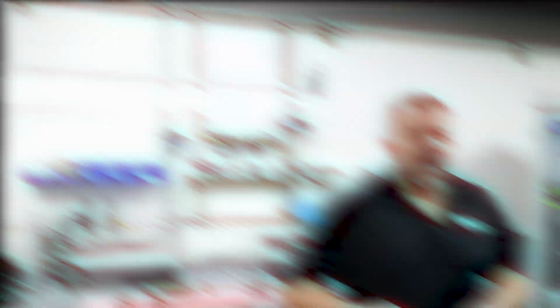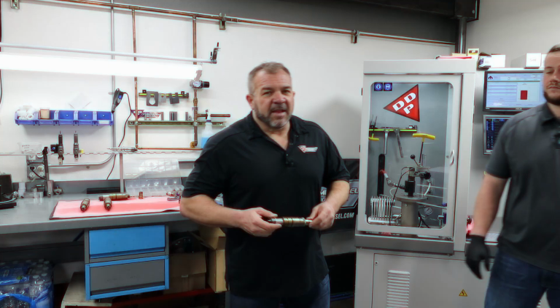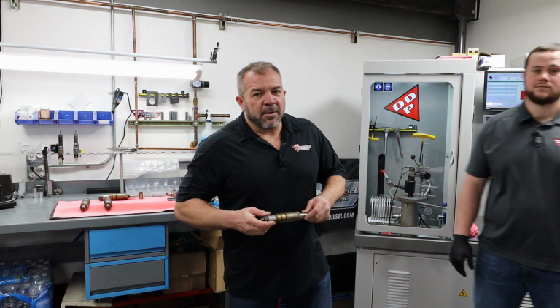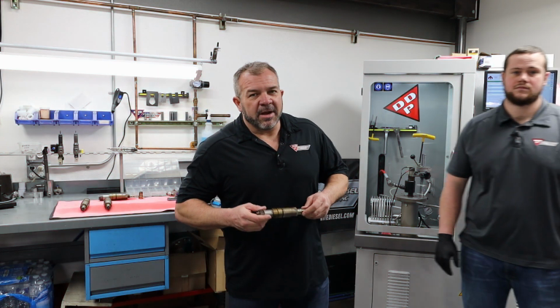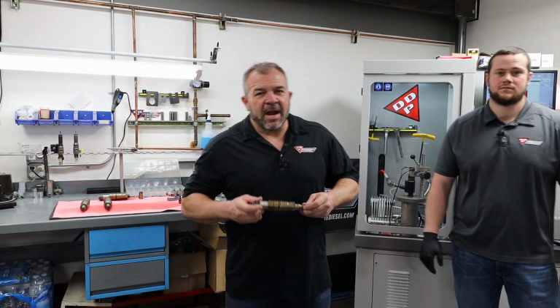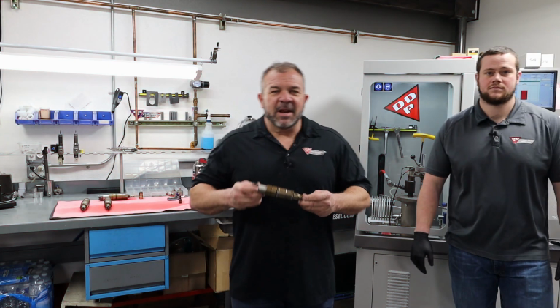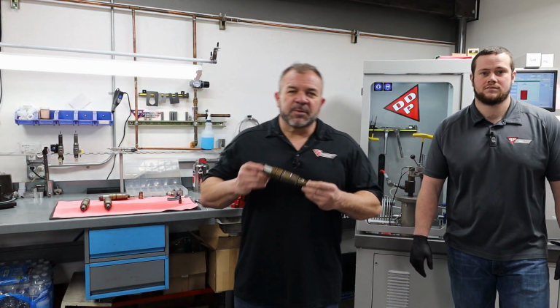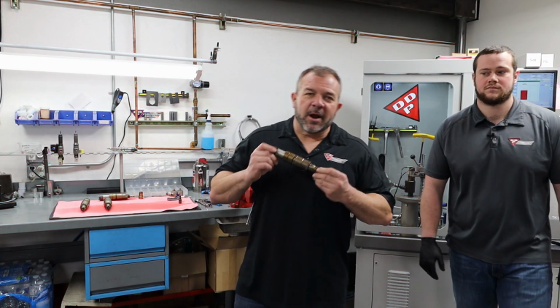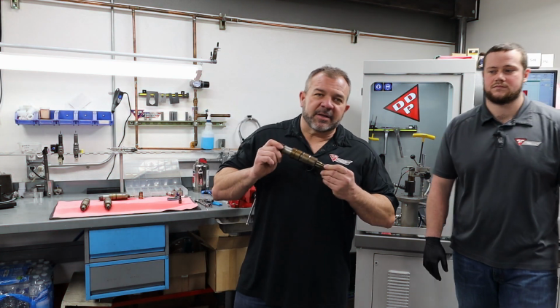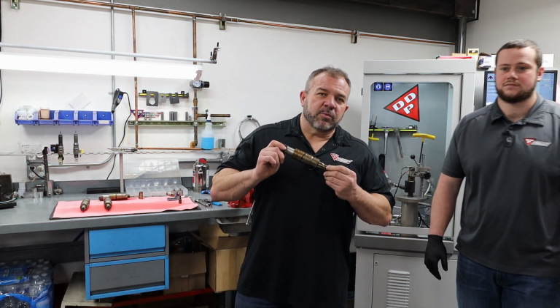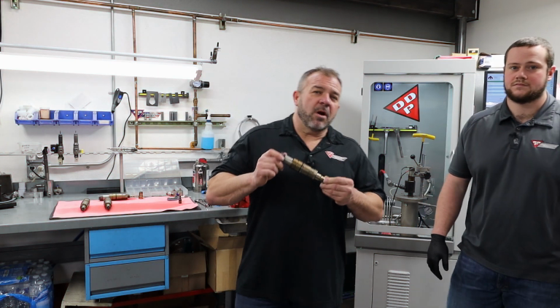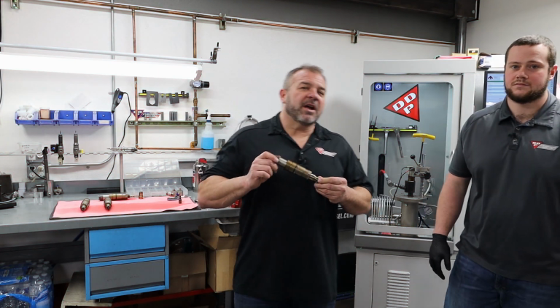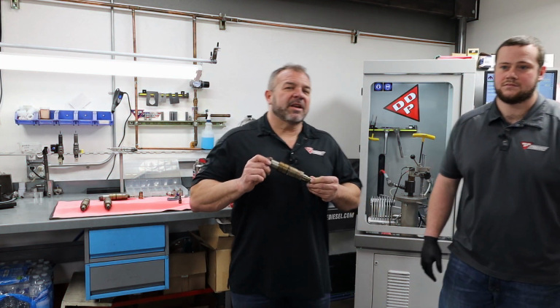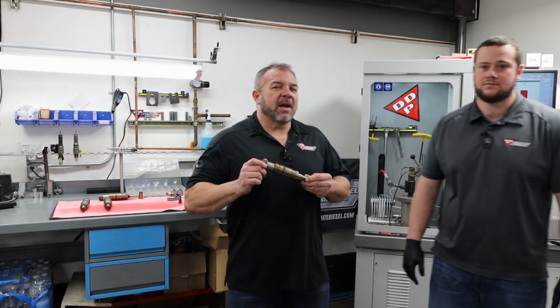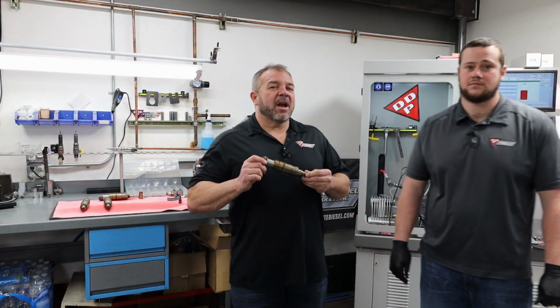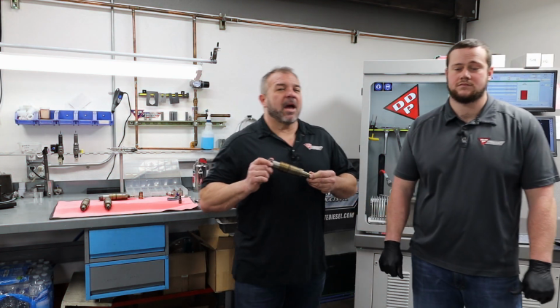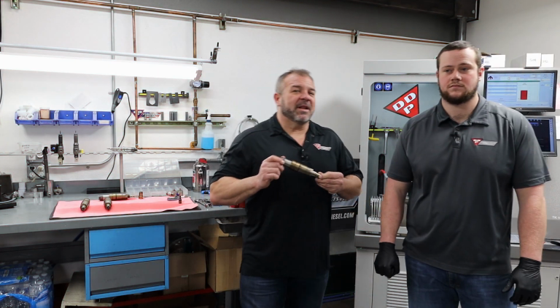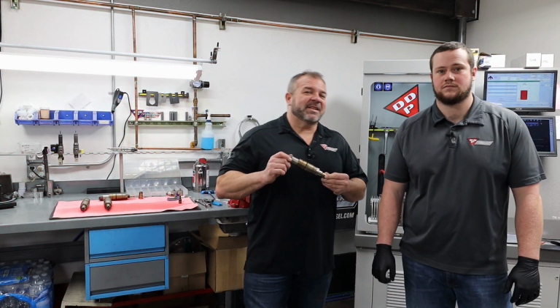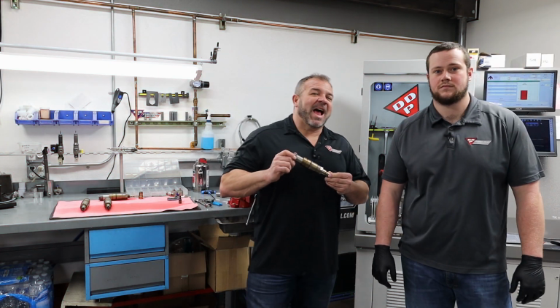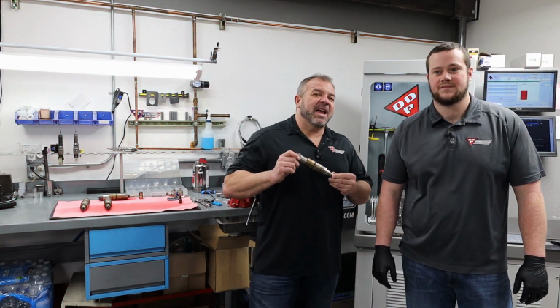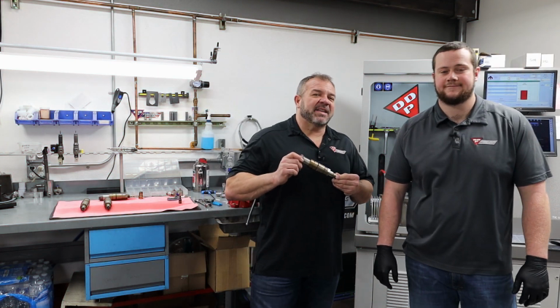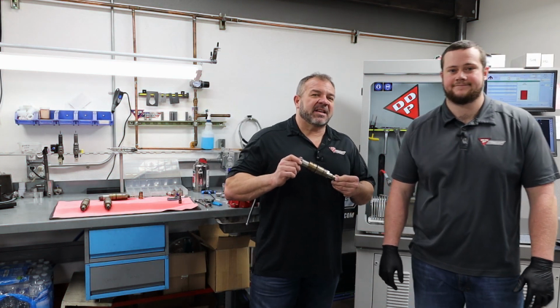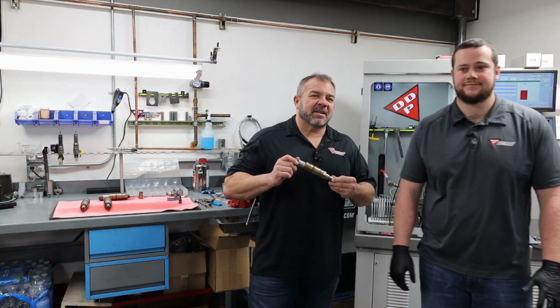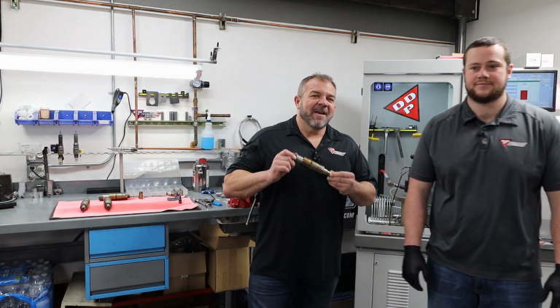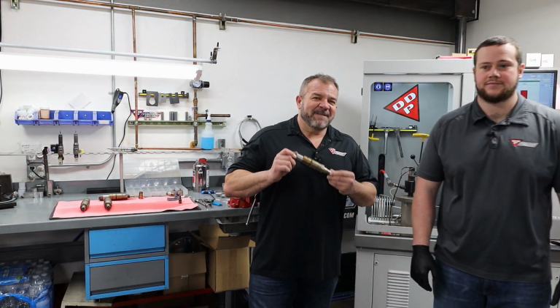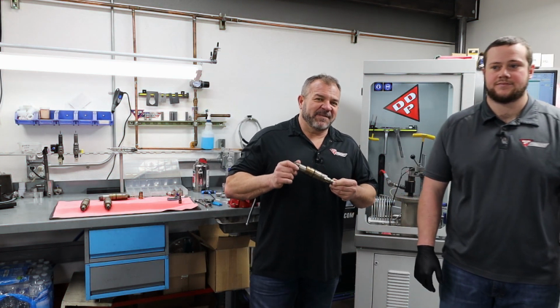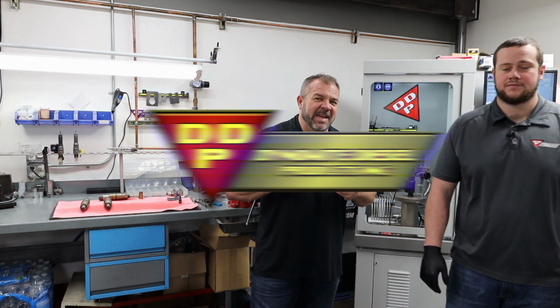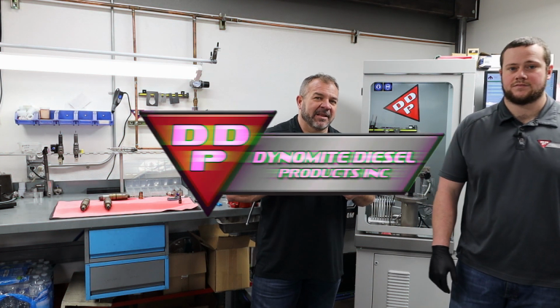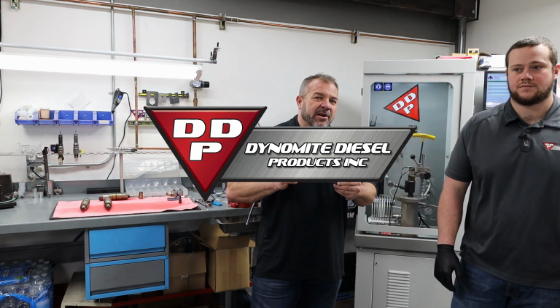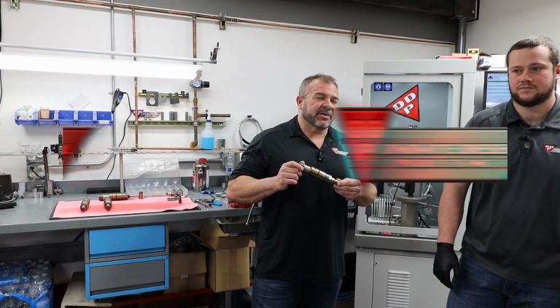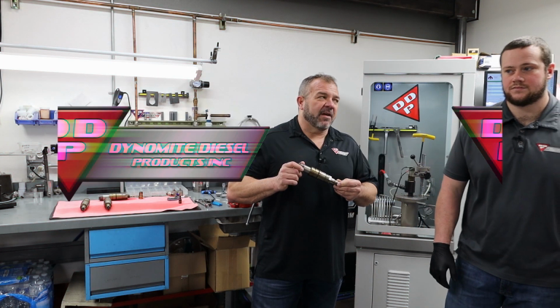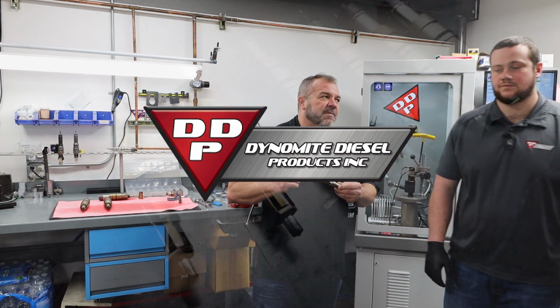Hey guys, Lenny Reed, Dynamite Ease of Products. I want to talk to you today about Cummins ISX 15-liter stuff.